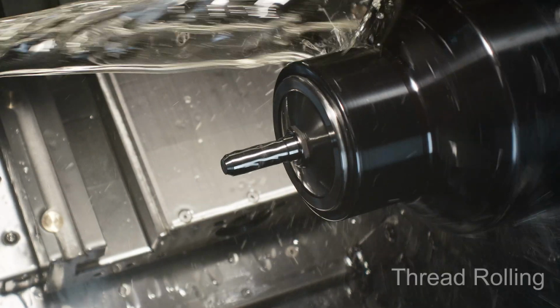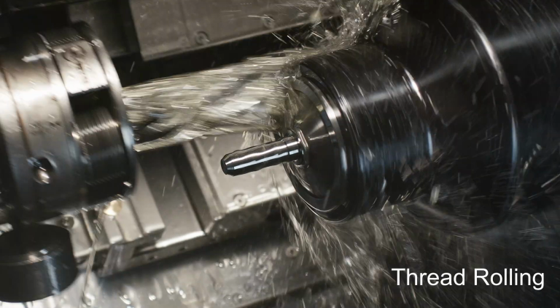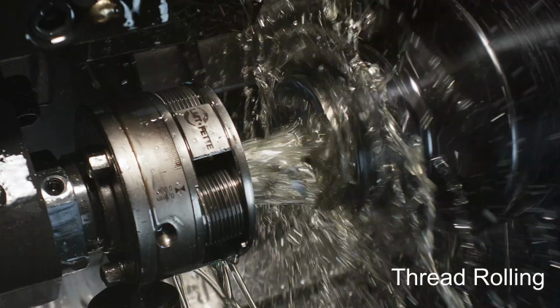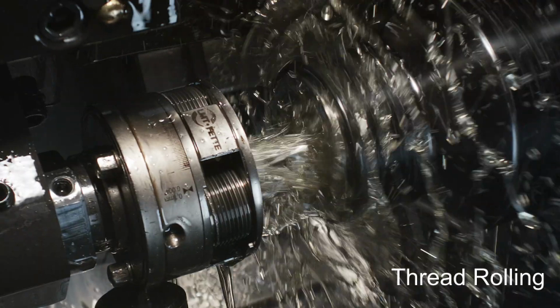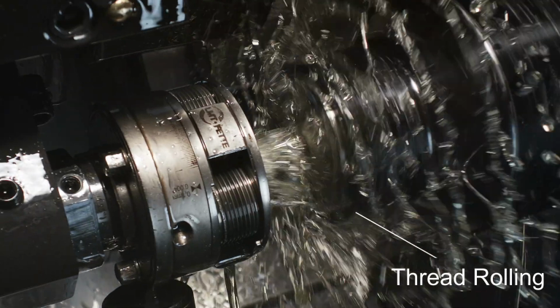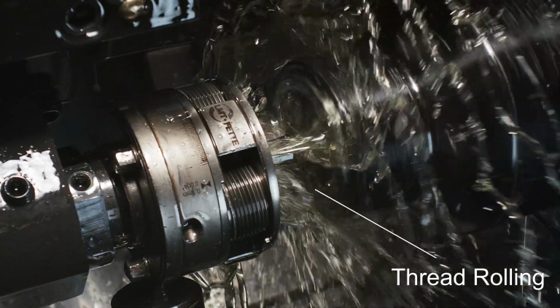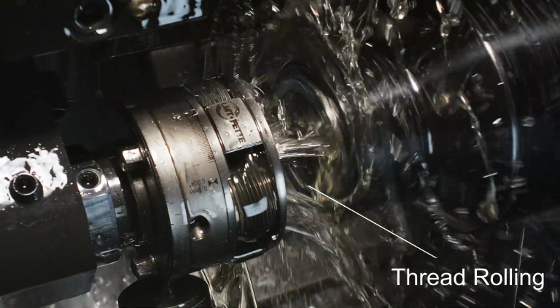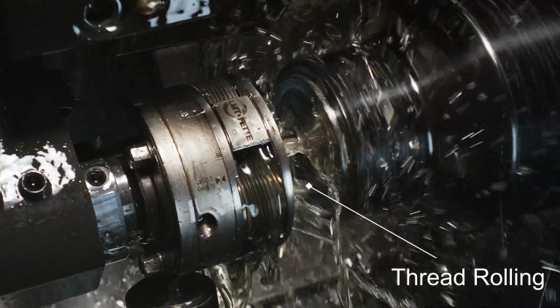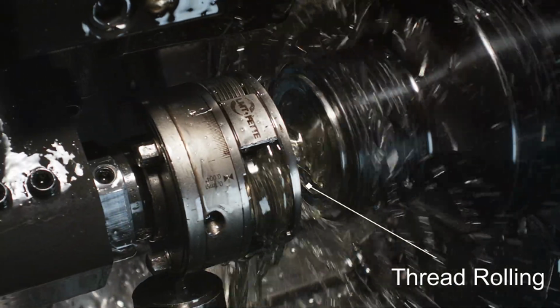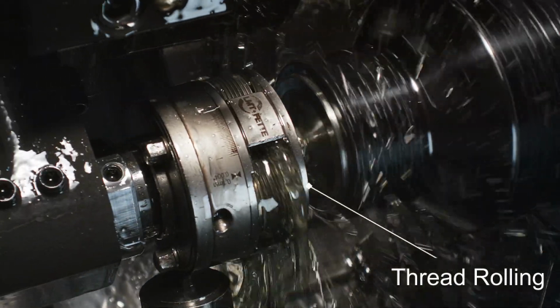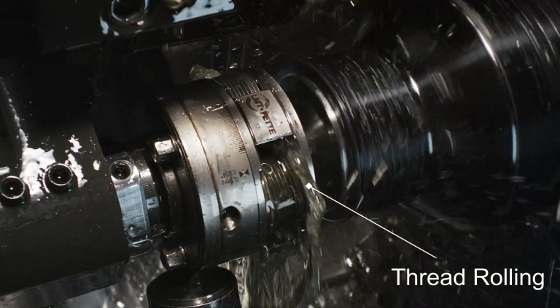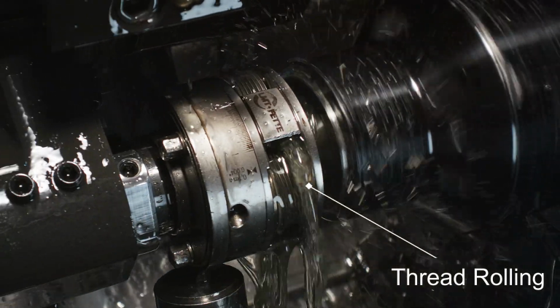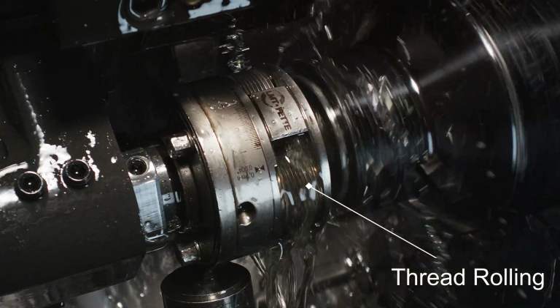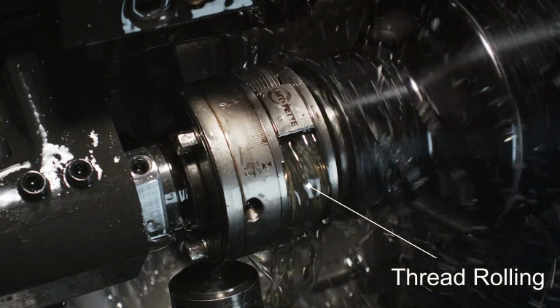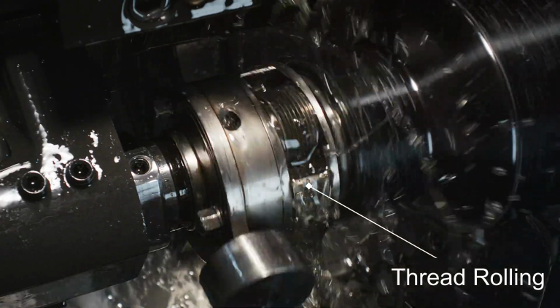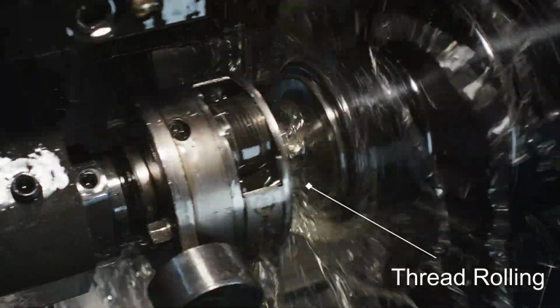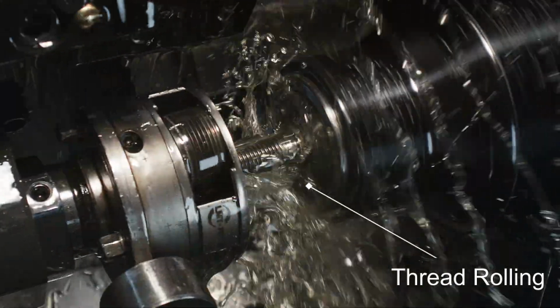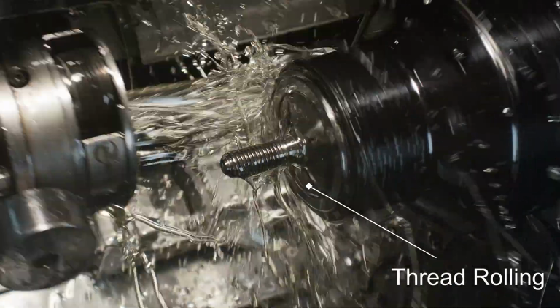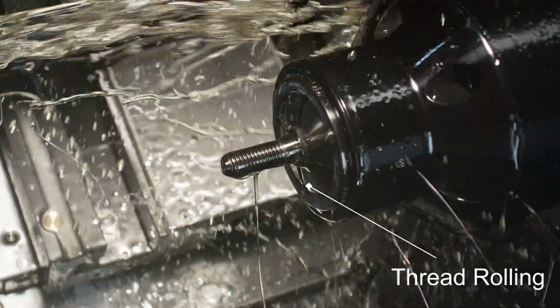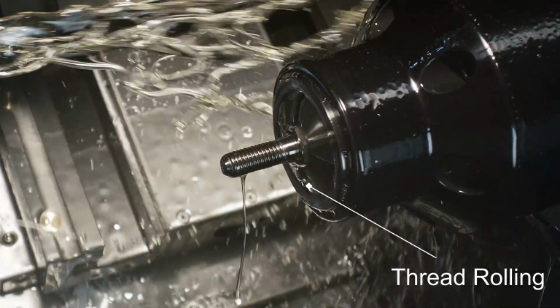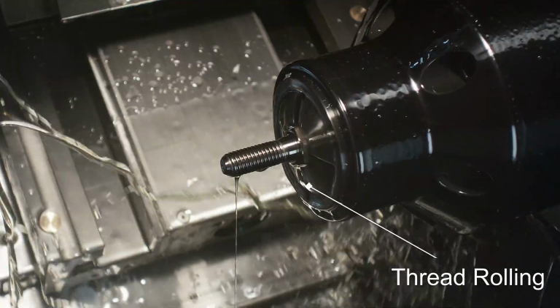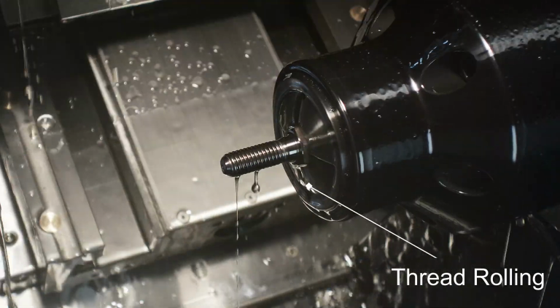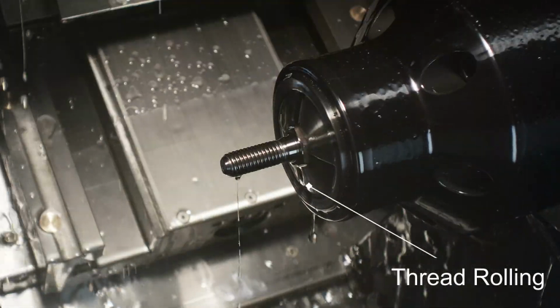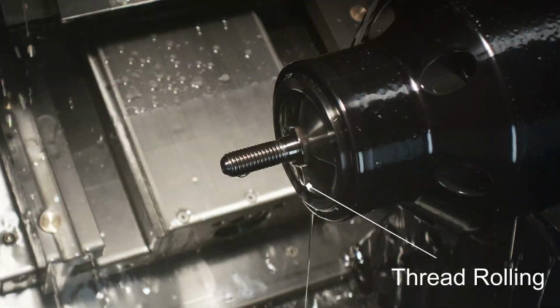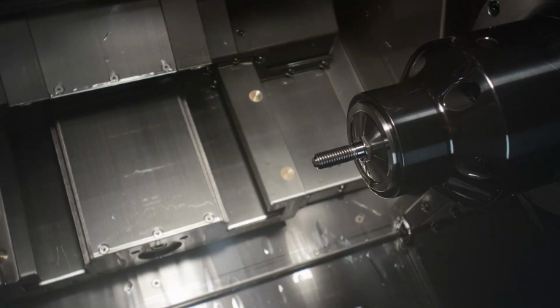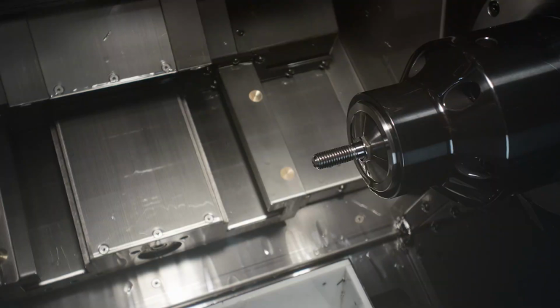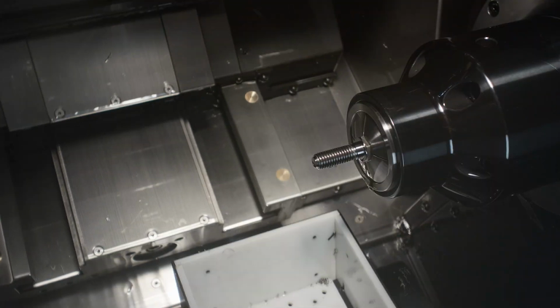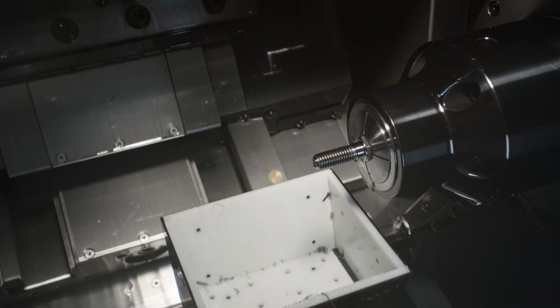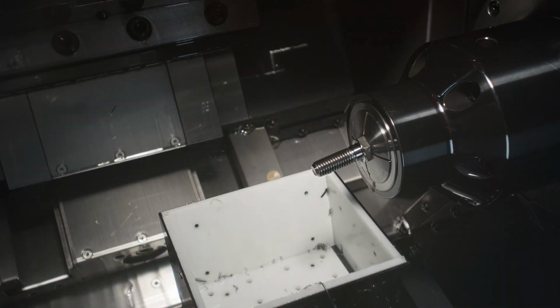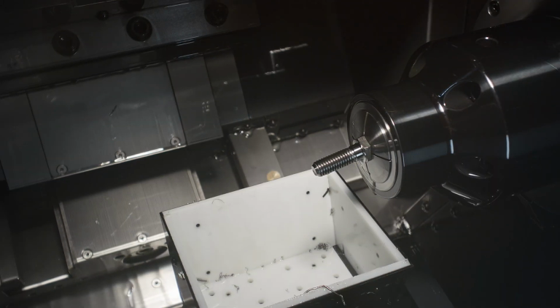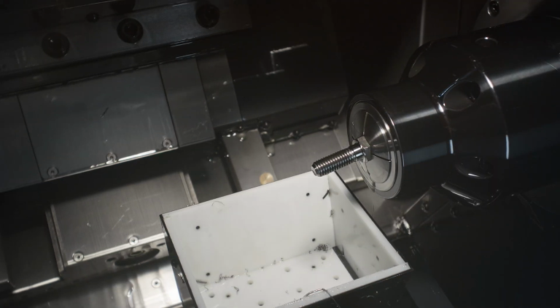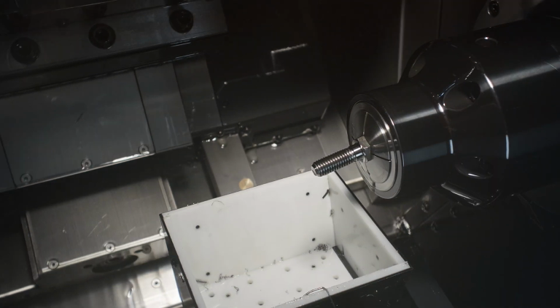And finally we roll our threads. And that's all there is to it.